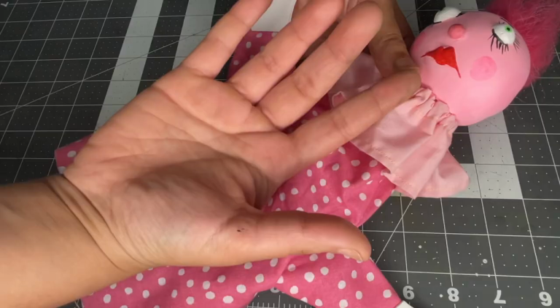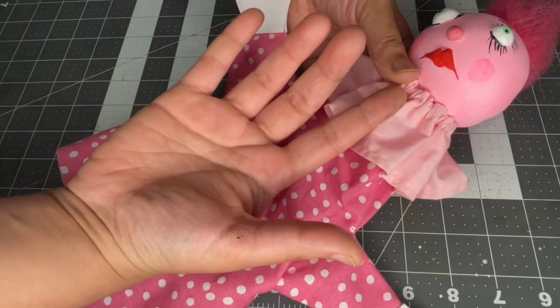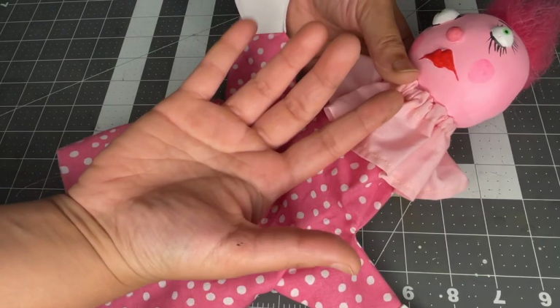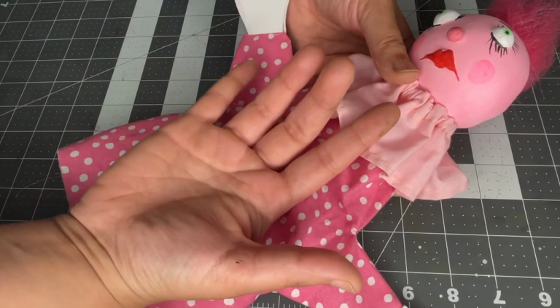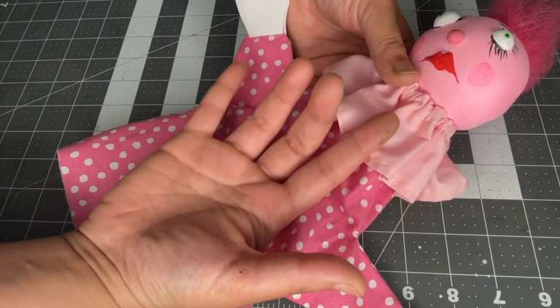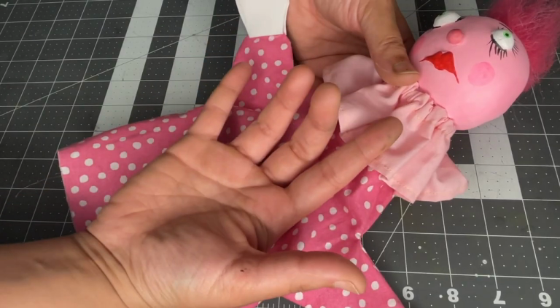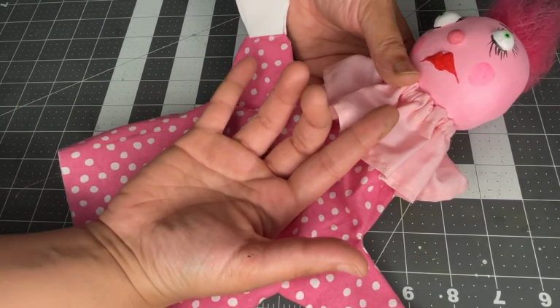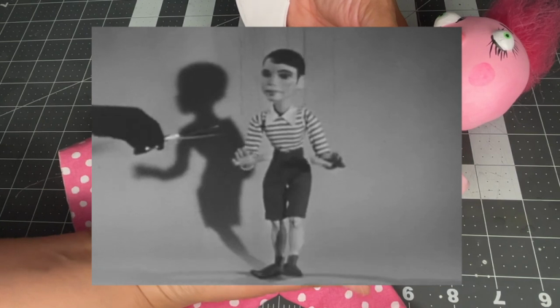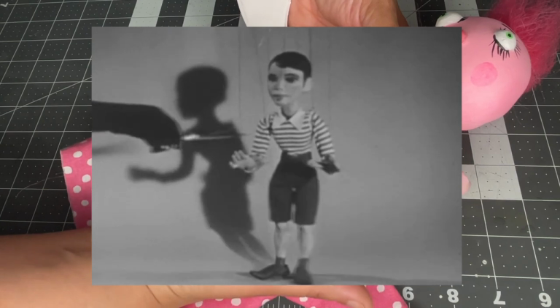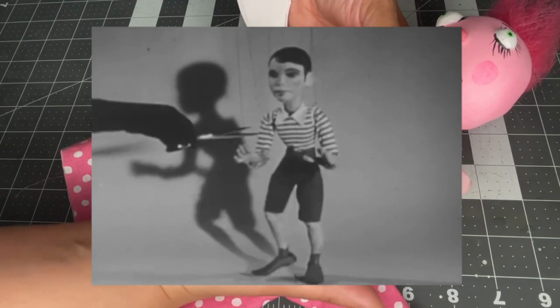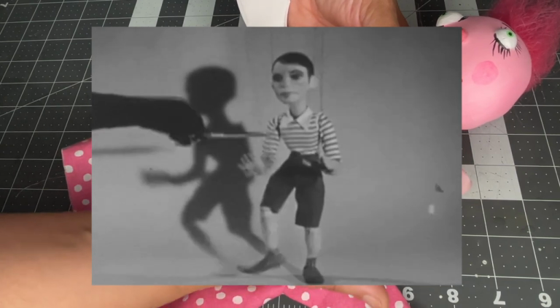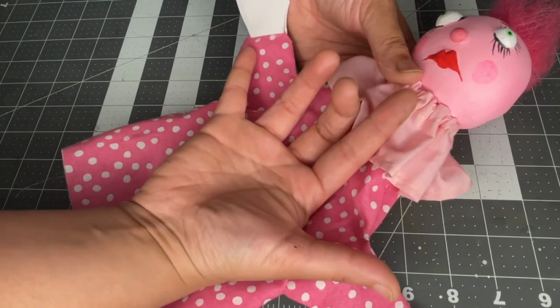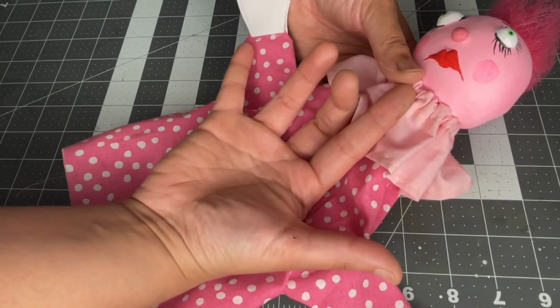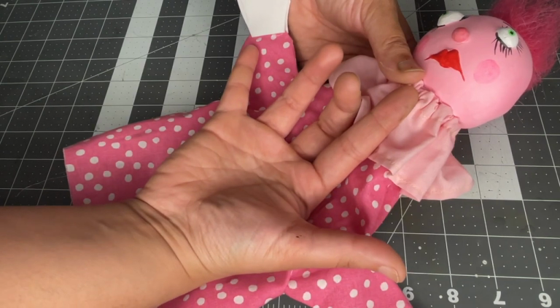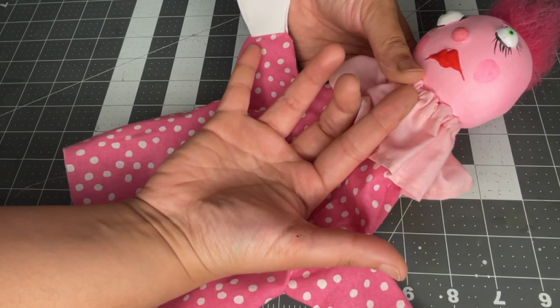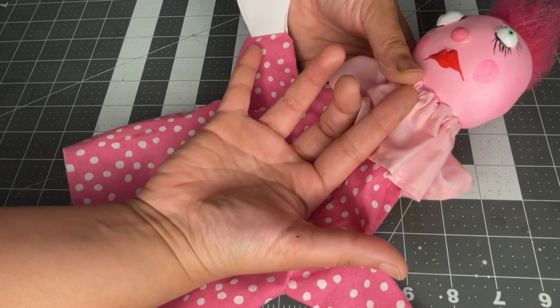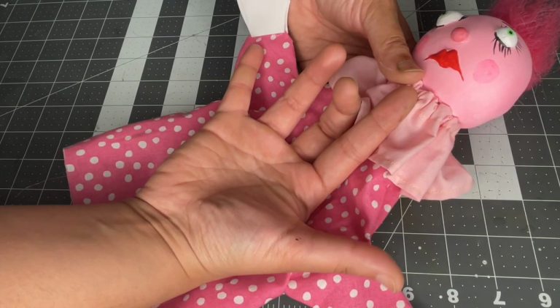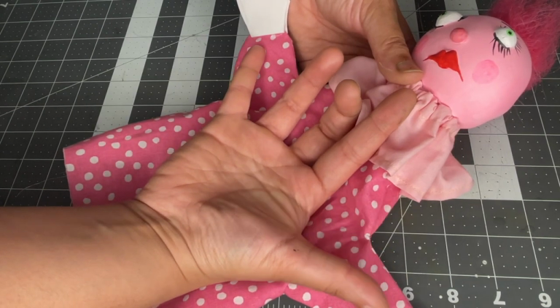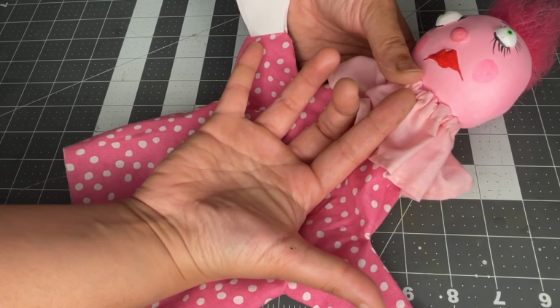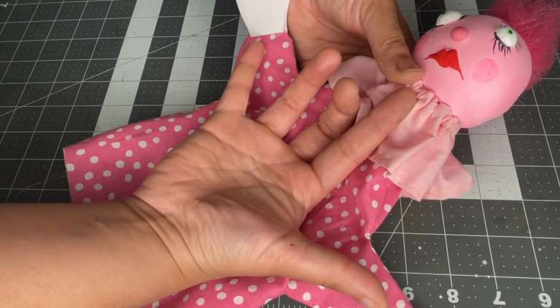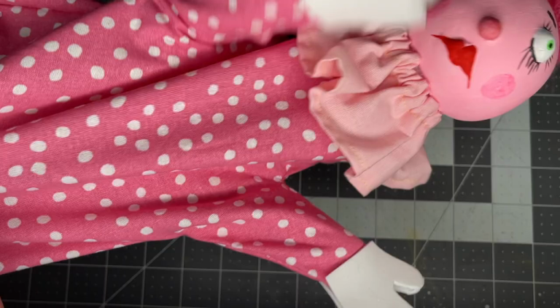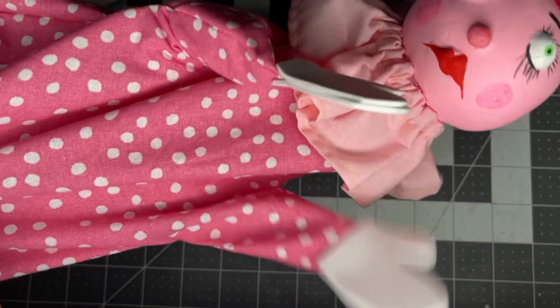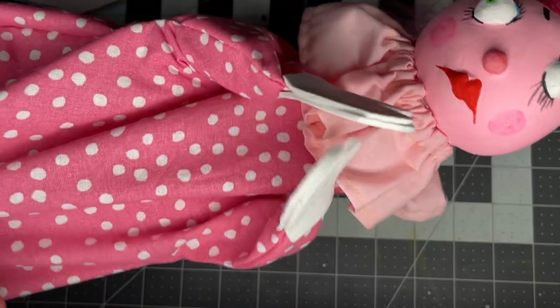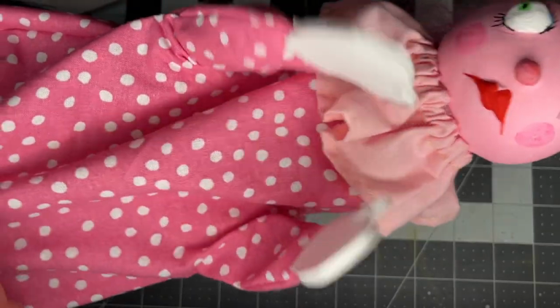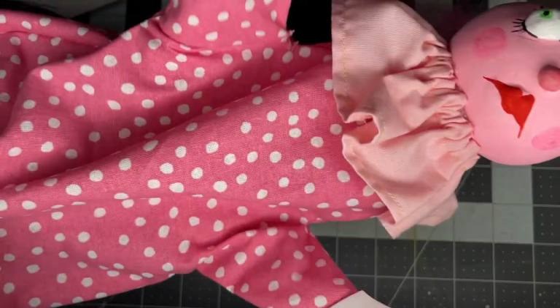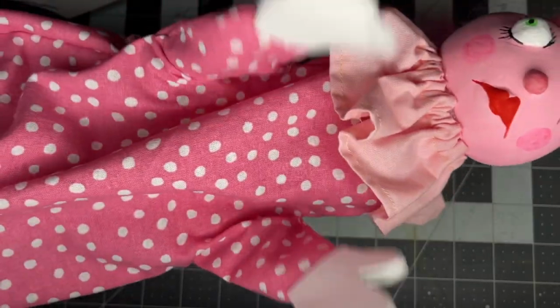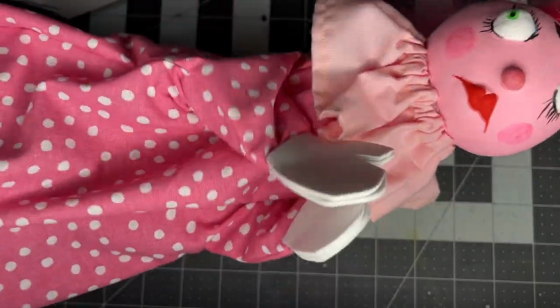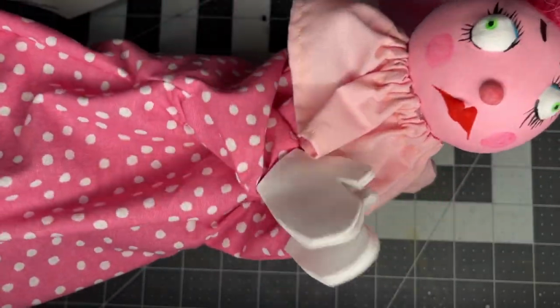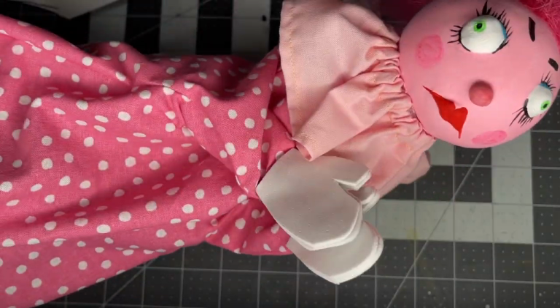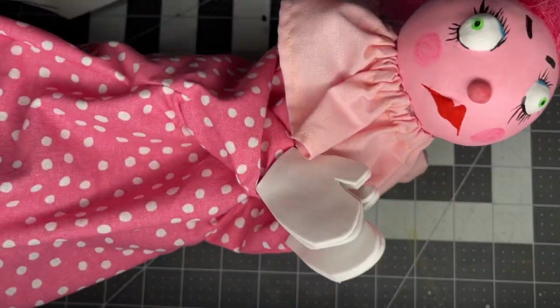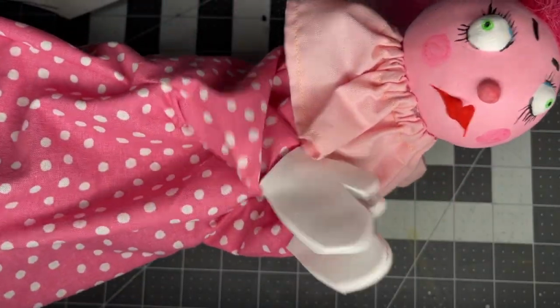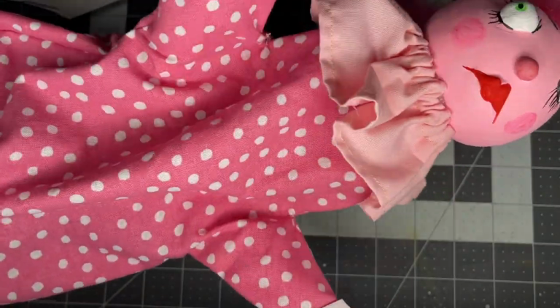For the puppet, the motion of the arms is controlled by my pinky and thumb, and the head is articulated with my pointer finger.